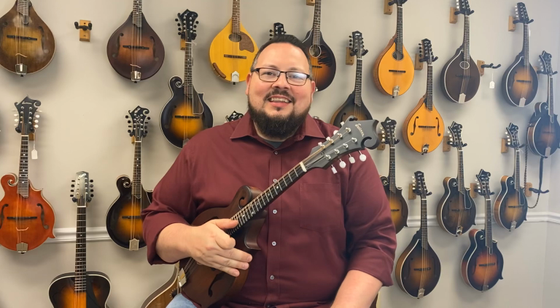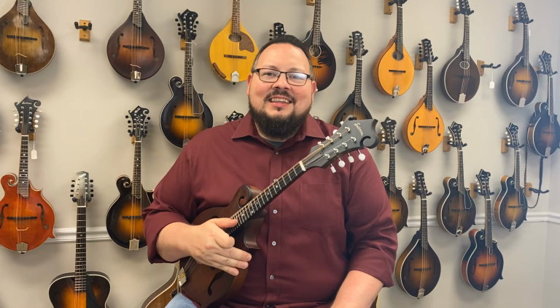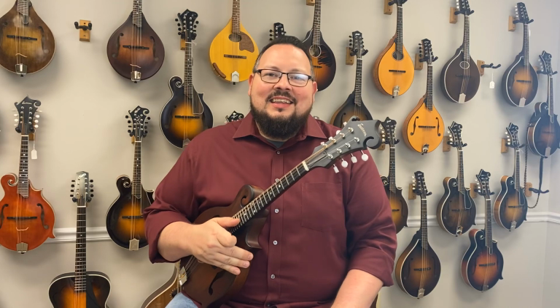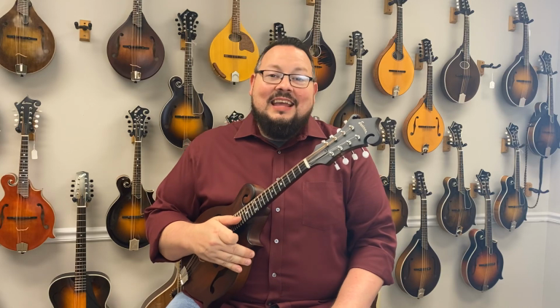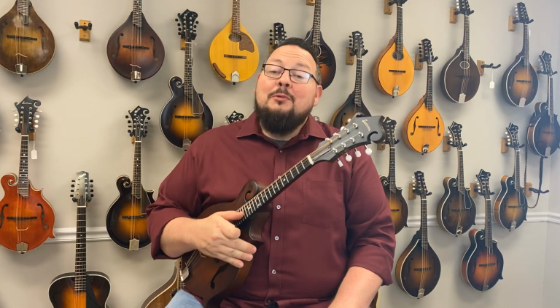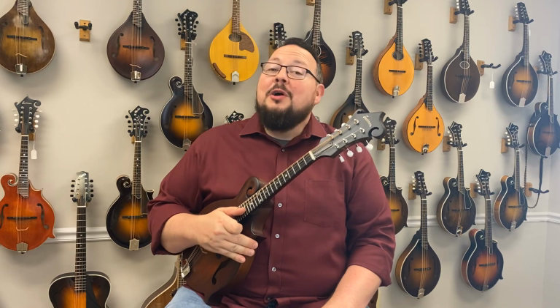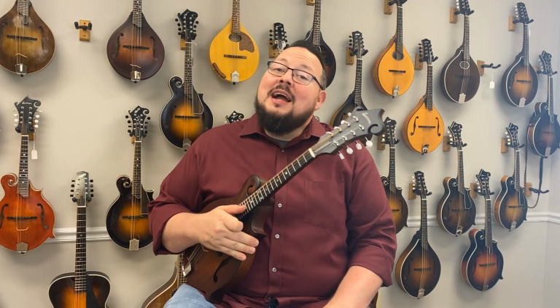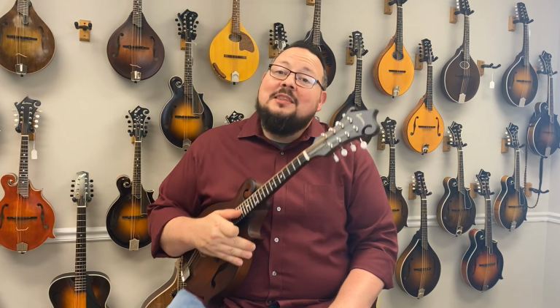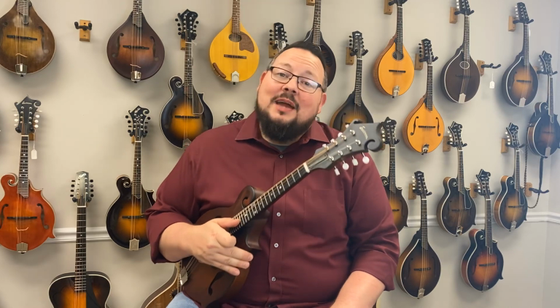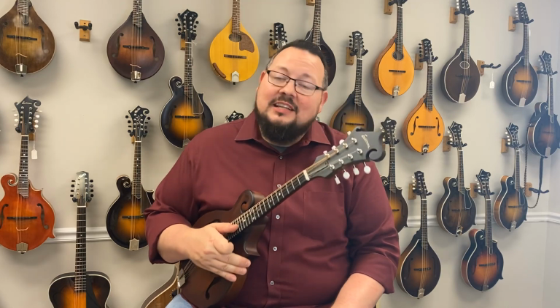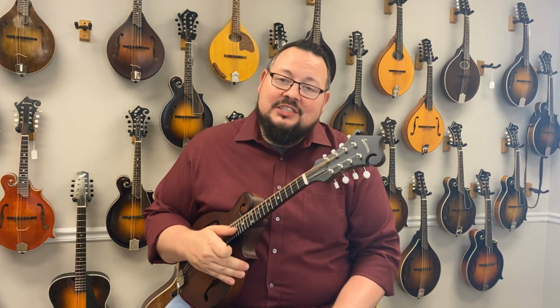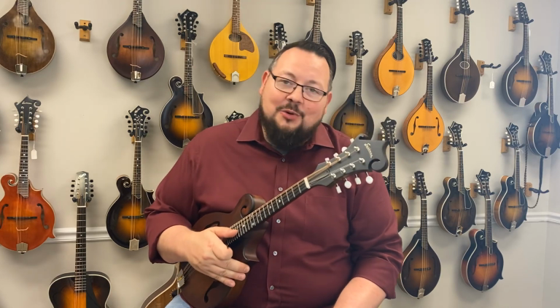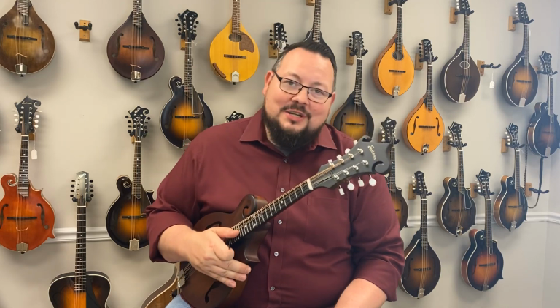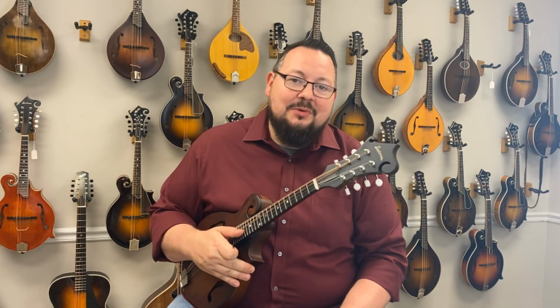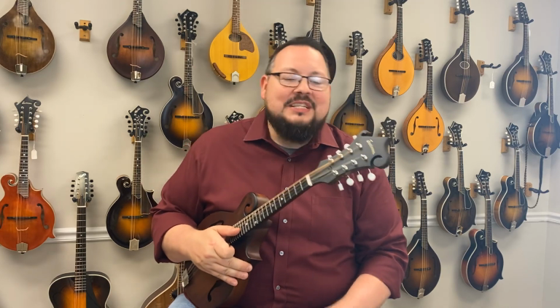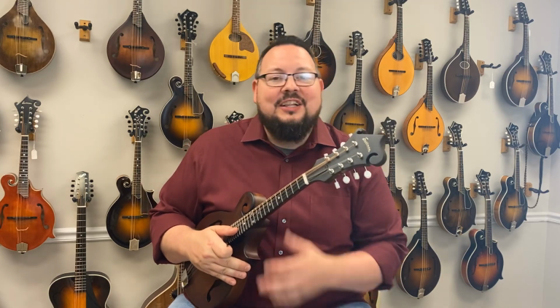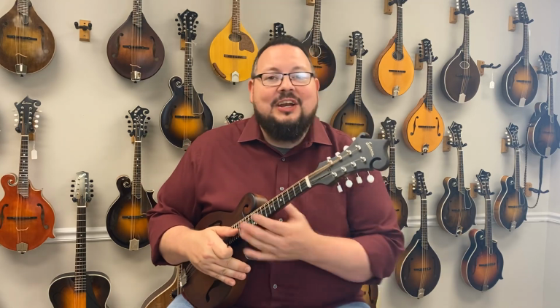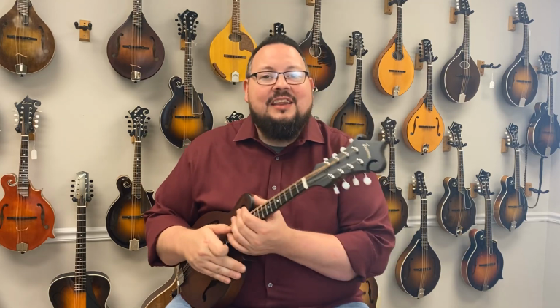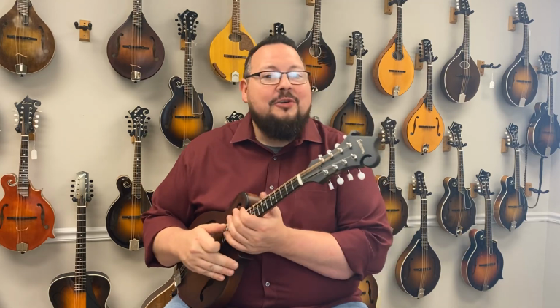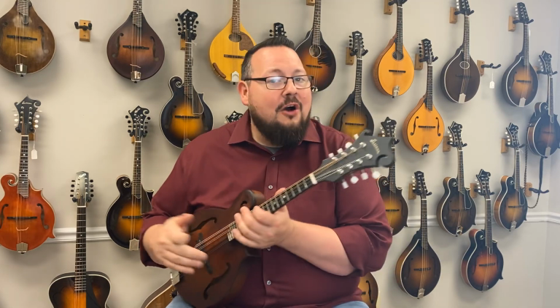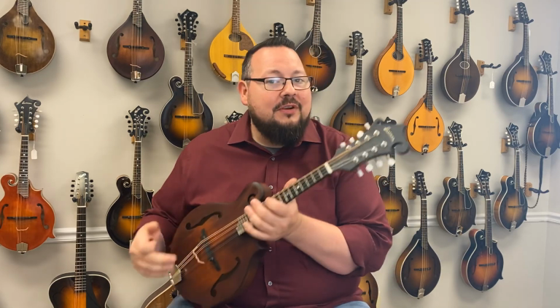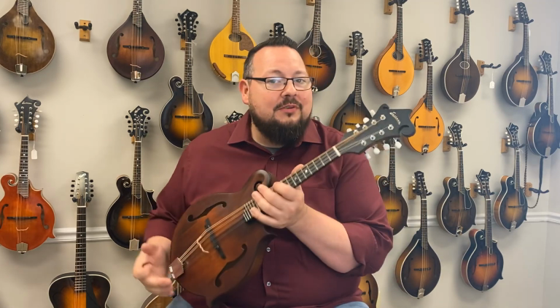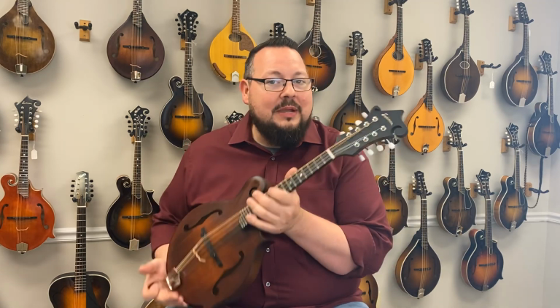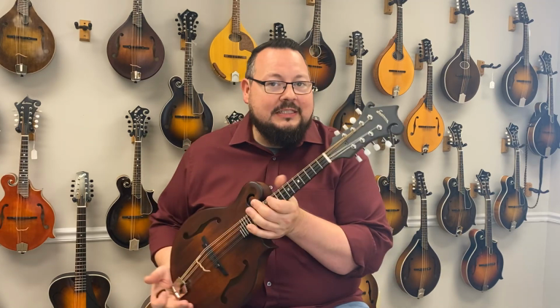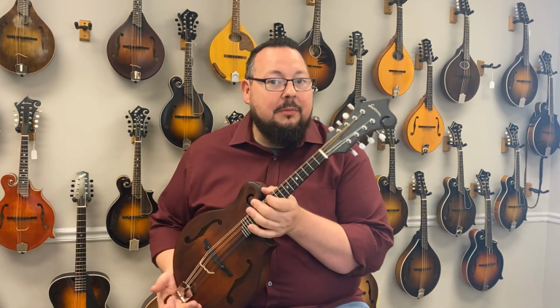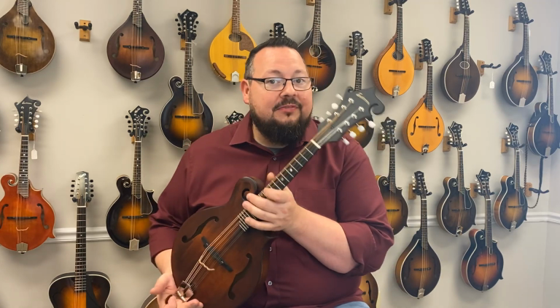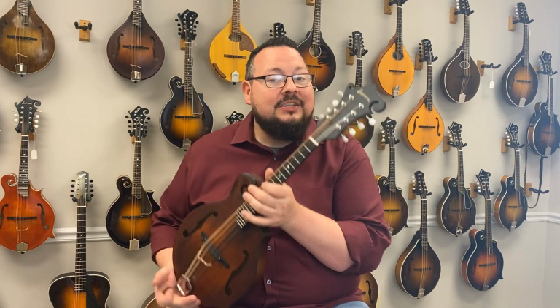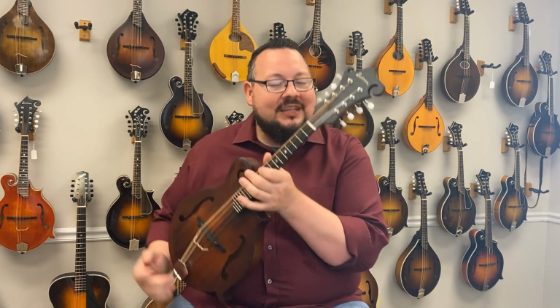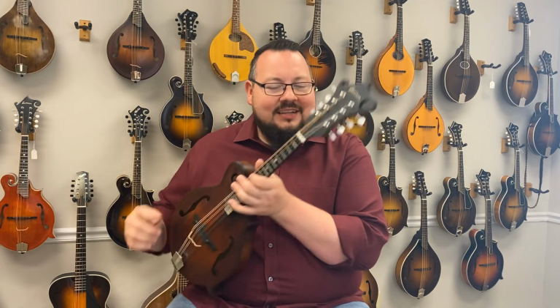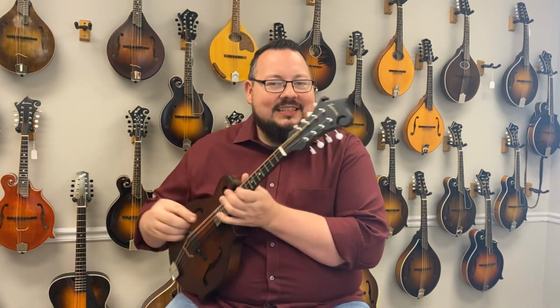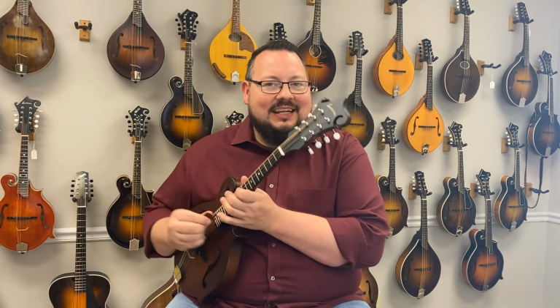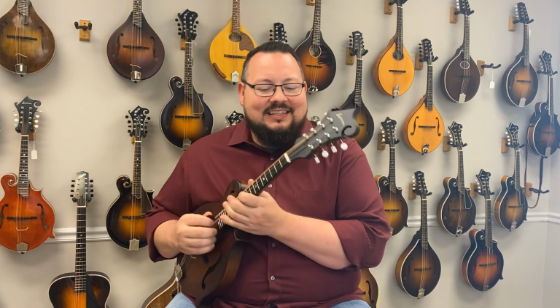Hey, welcome back to the Mandolin Store. Today we're going to take a look at another offering from Eastman, but first, let's take a listen.